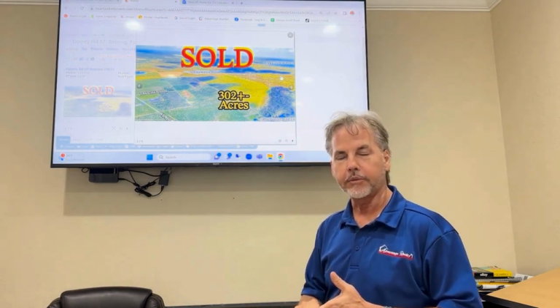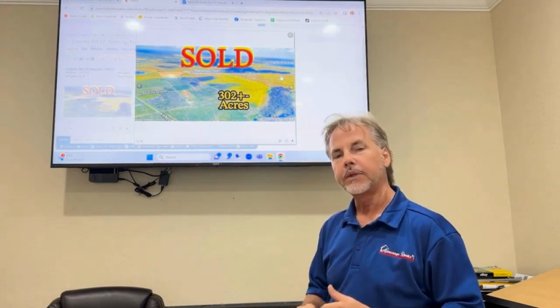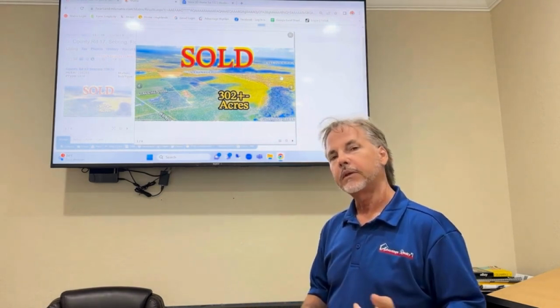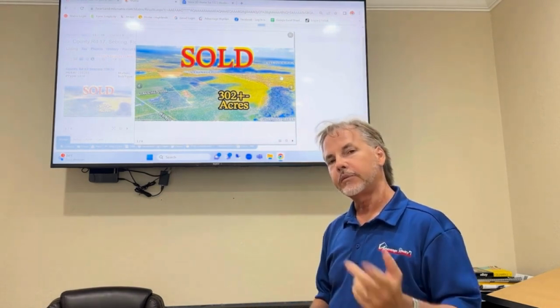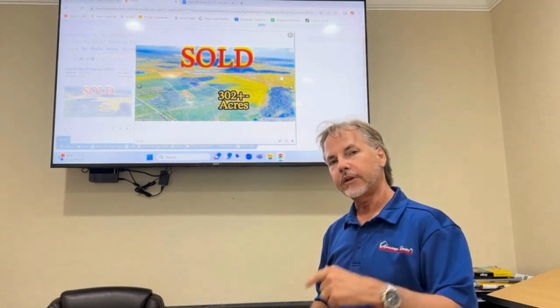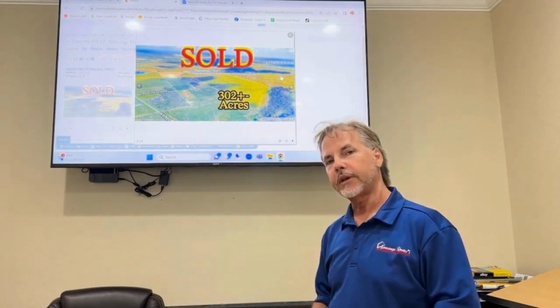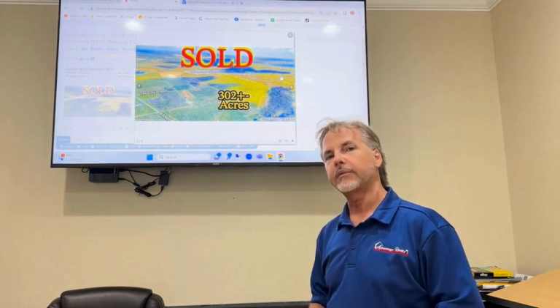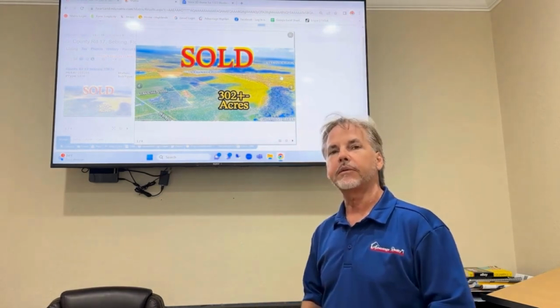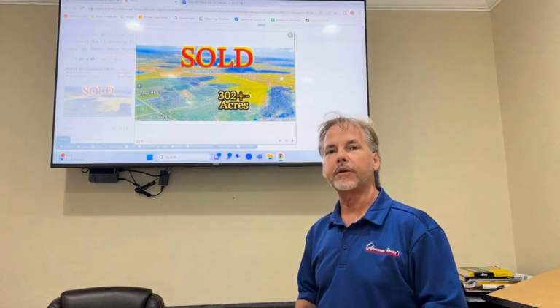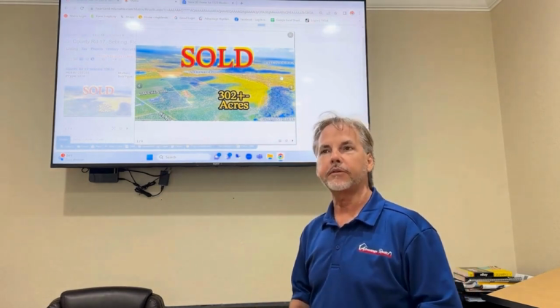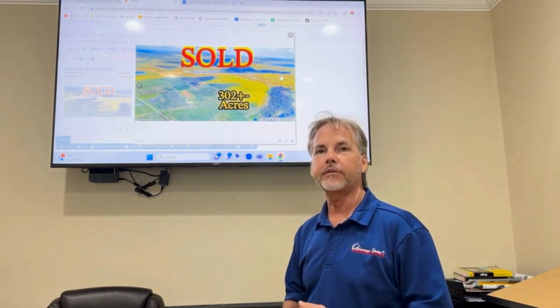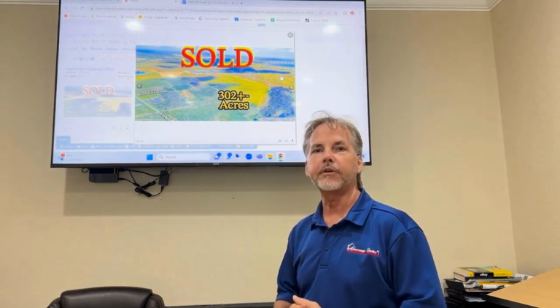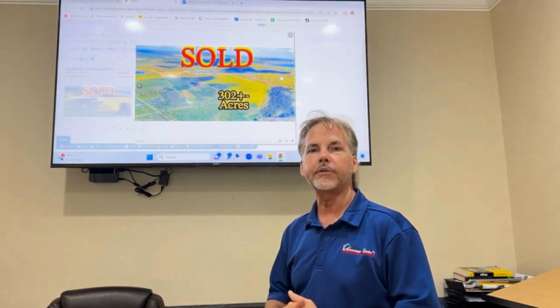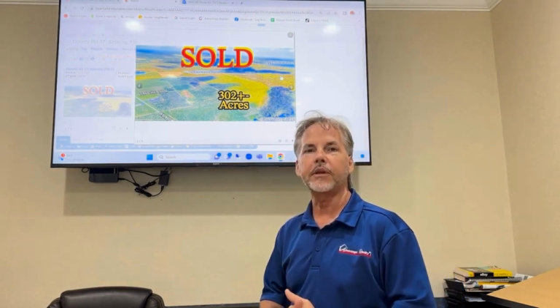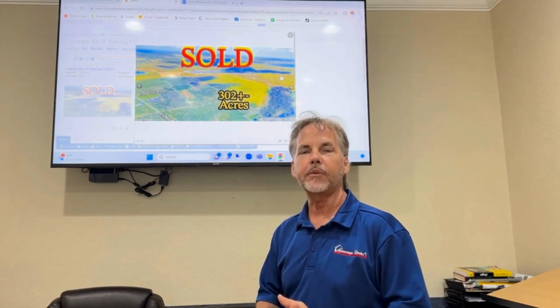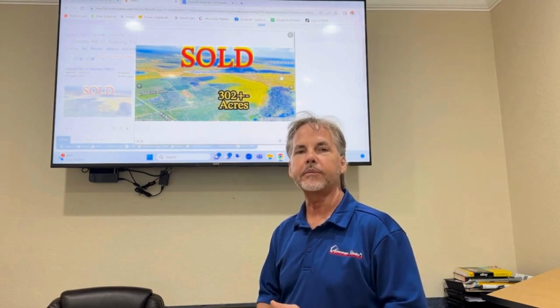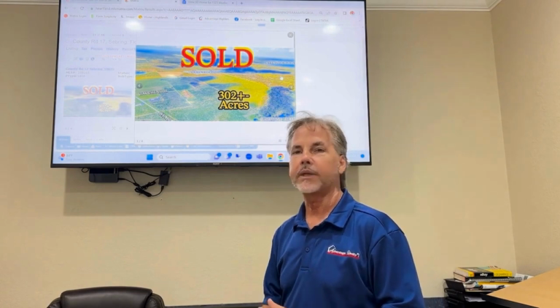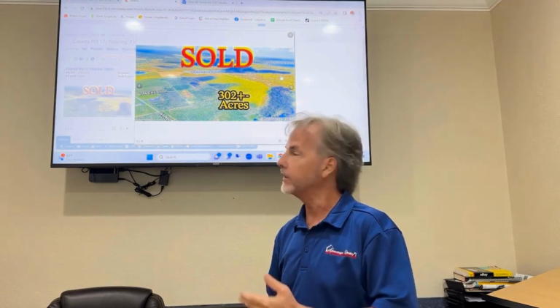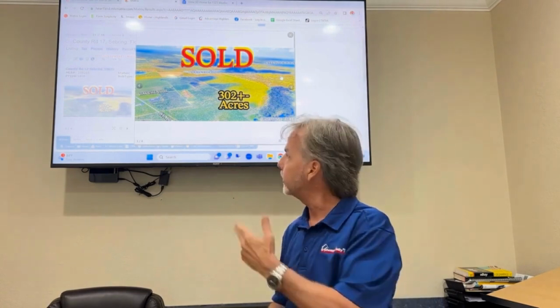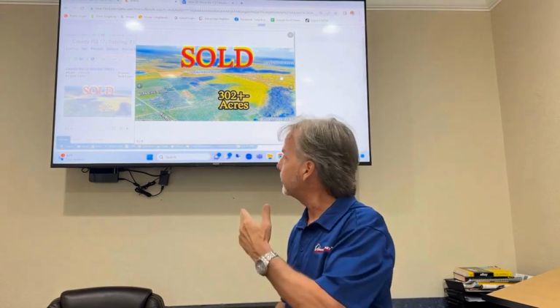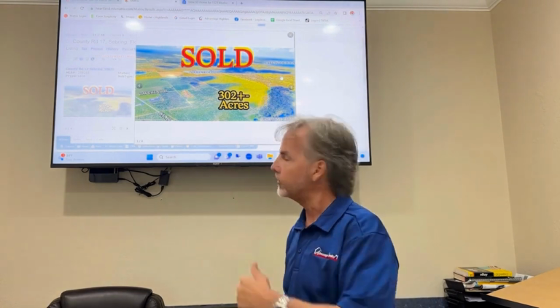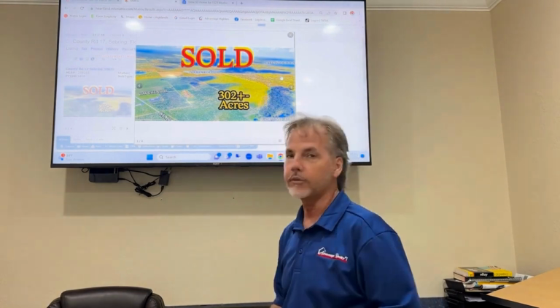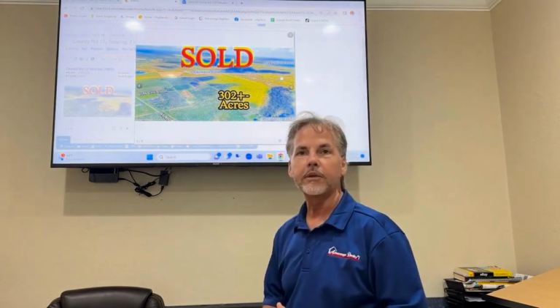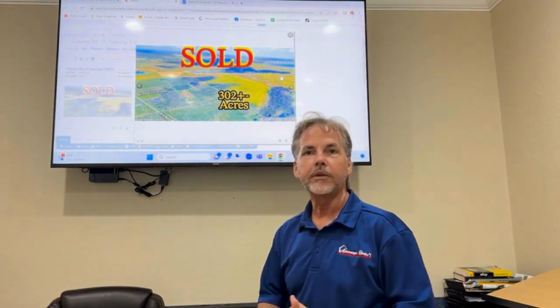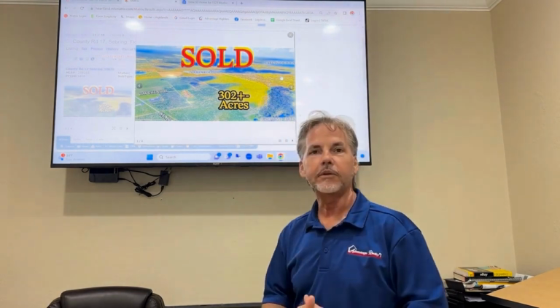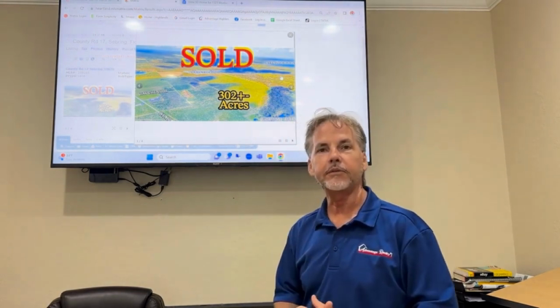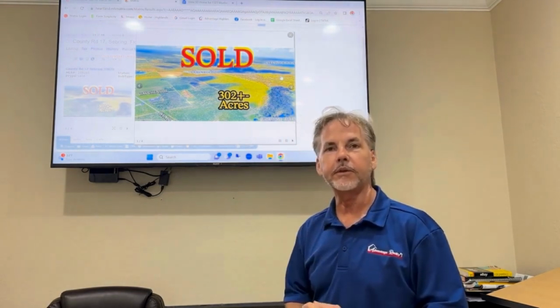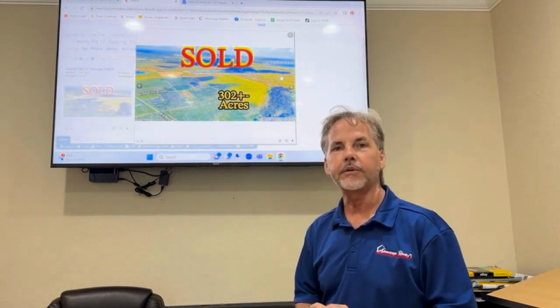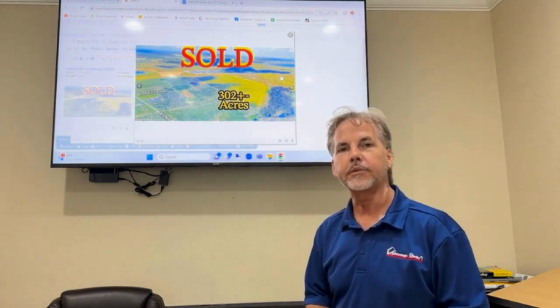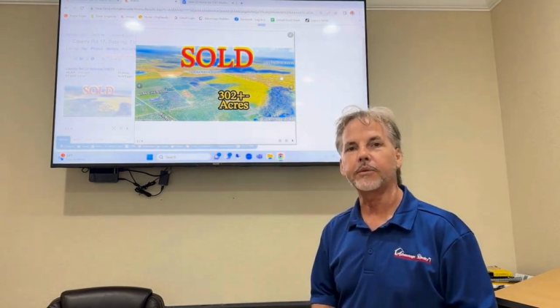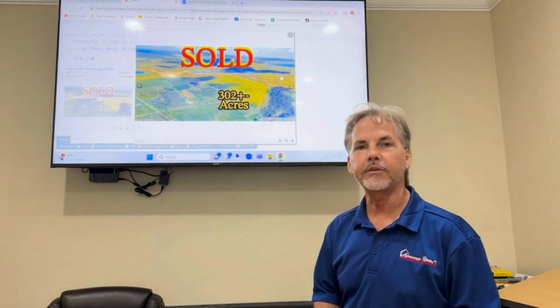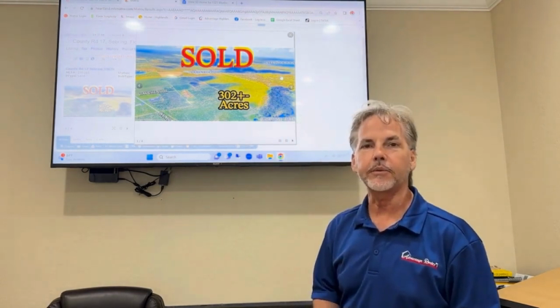Come check us out. Greg Carlson, Advantage Realty number one. Let's help you get your deal secured before they're sold.